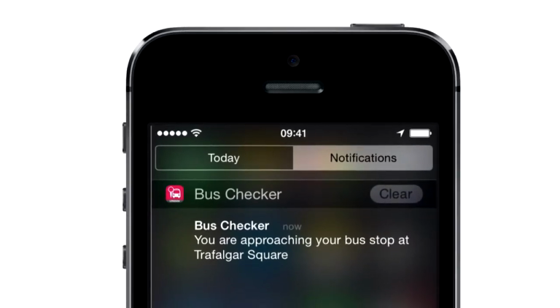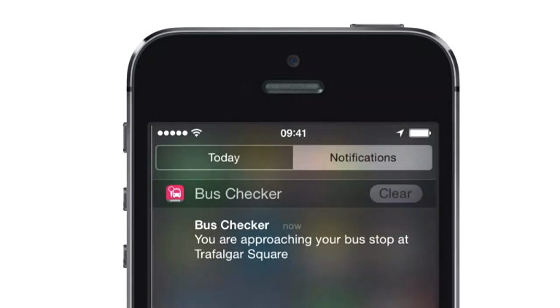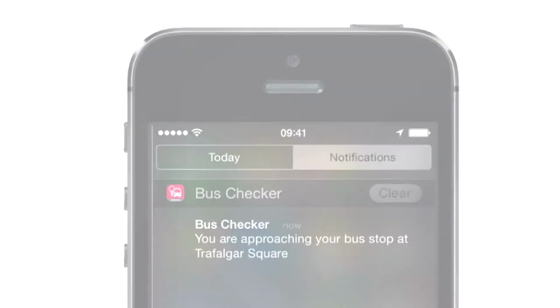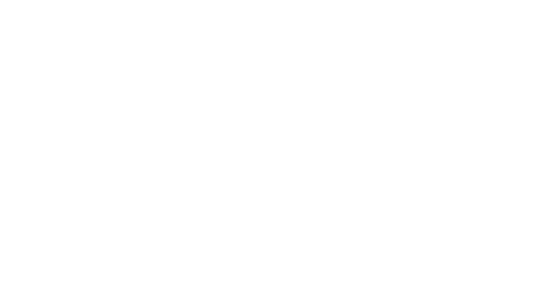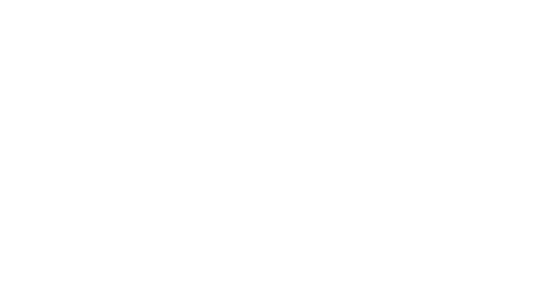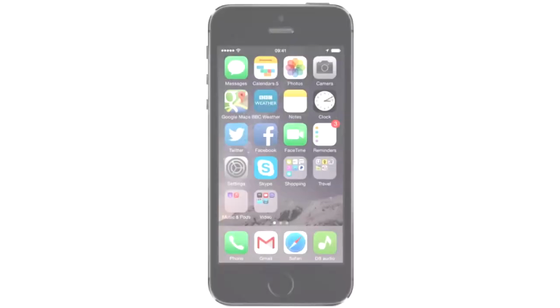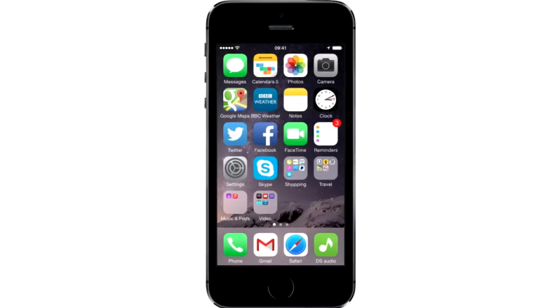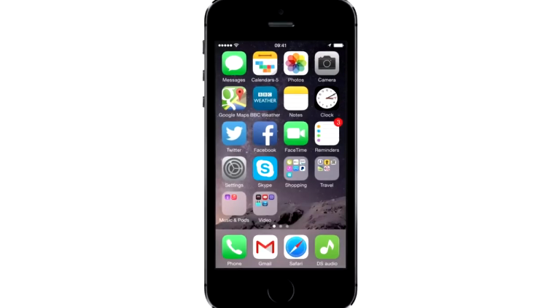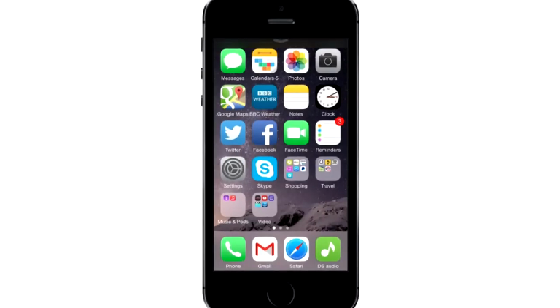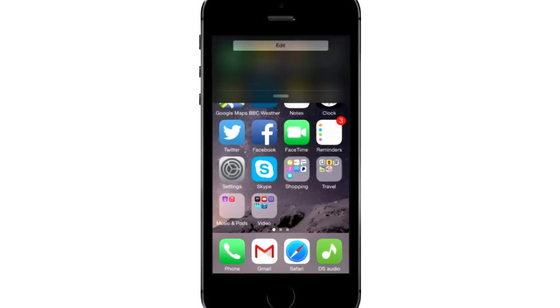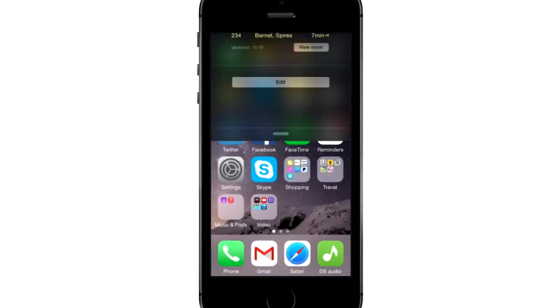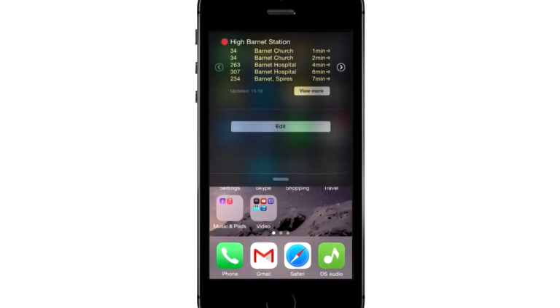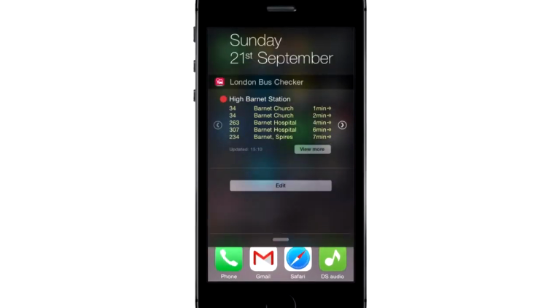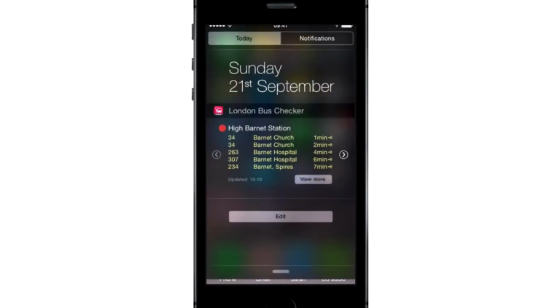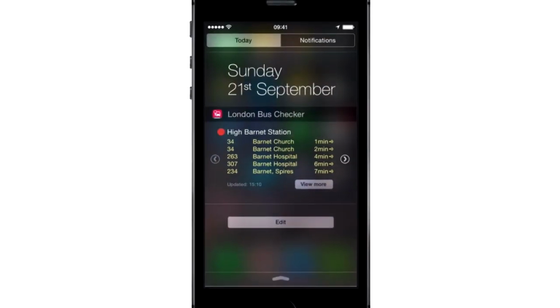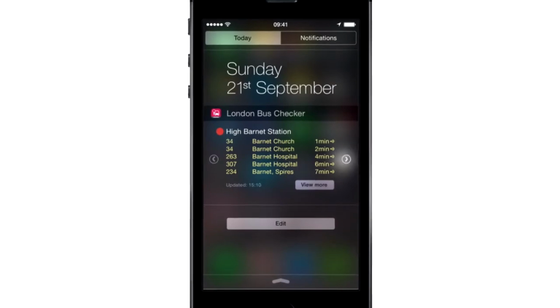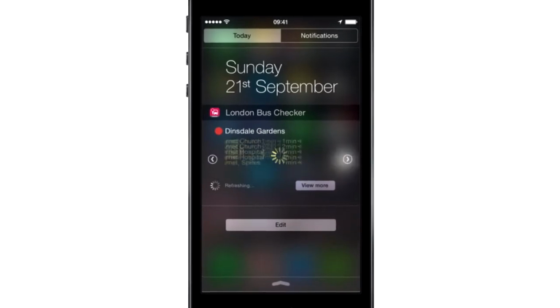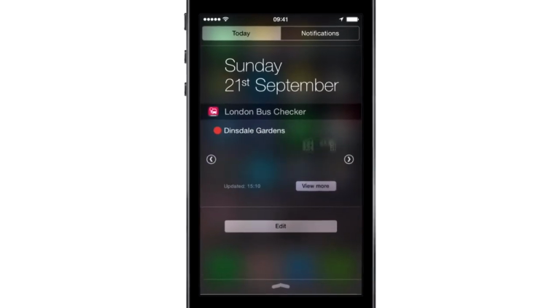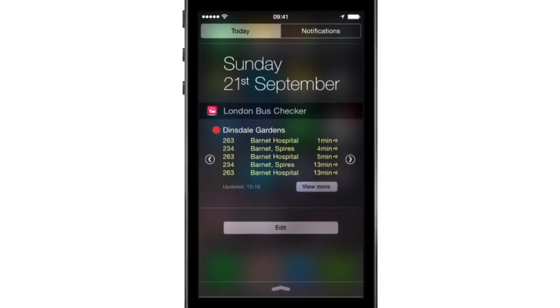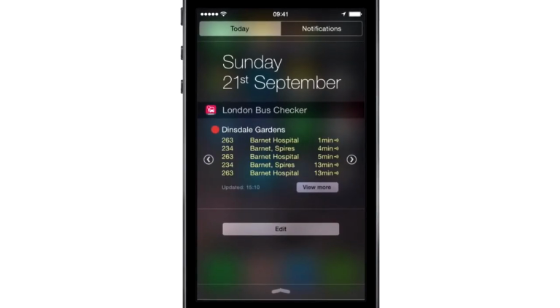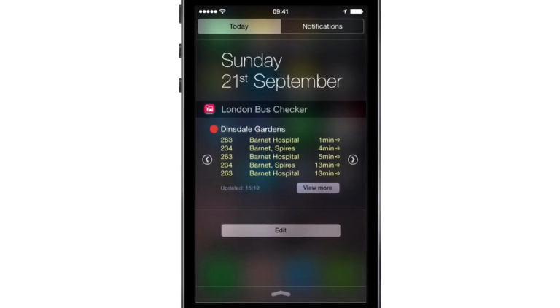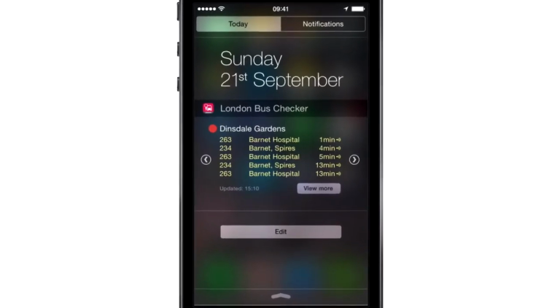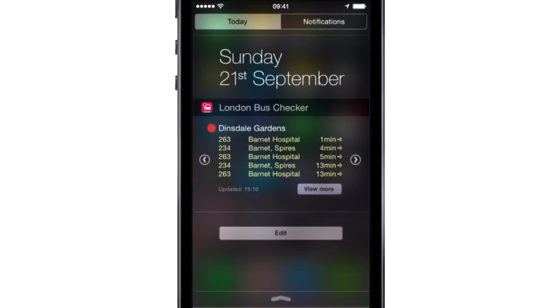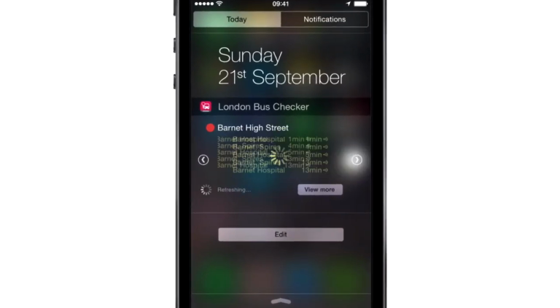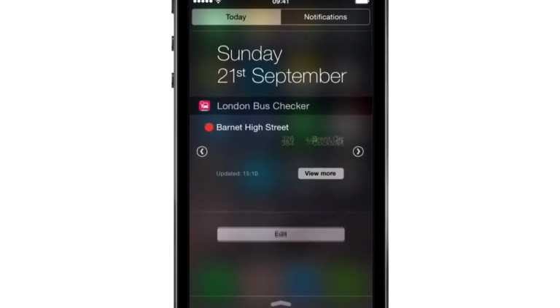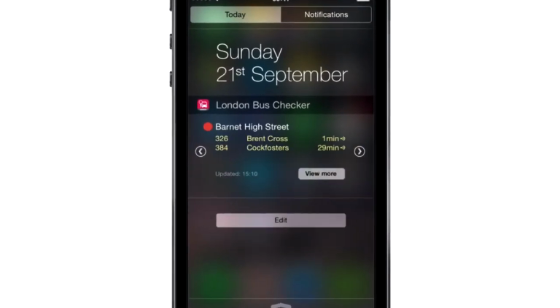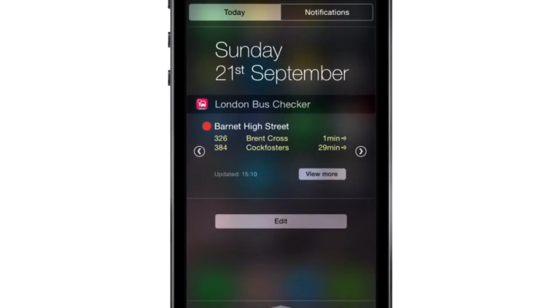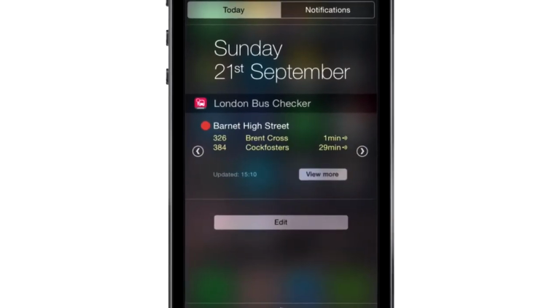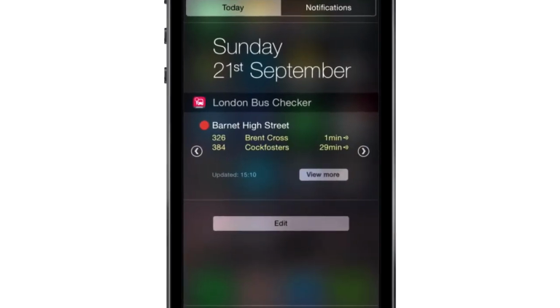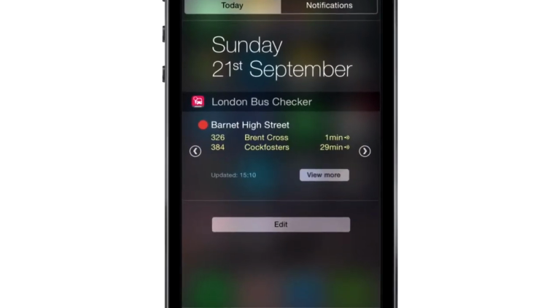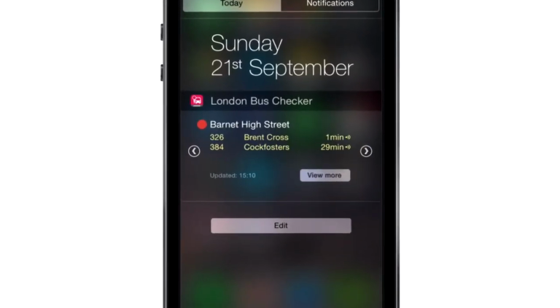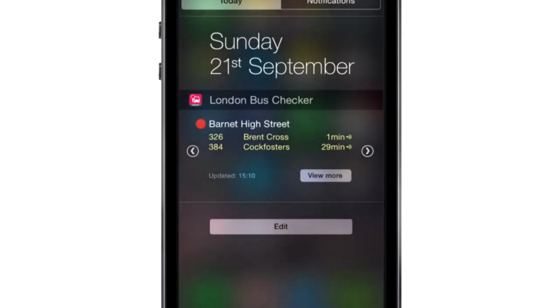To make life easier, you can save your favourite bus stops for easy access in the Bus Checker widget, without breaking off from what you're doing.